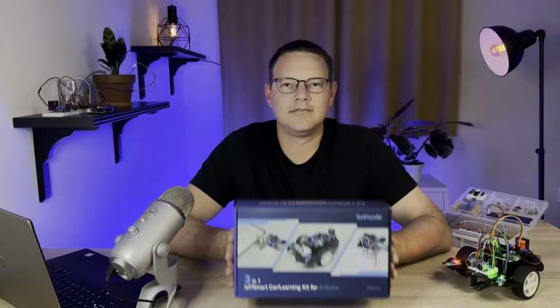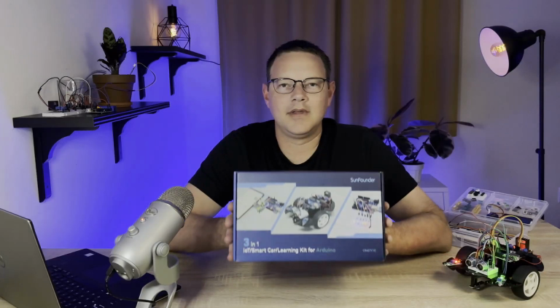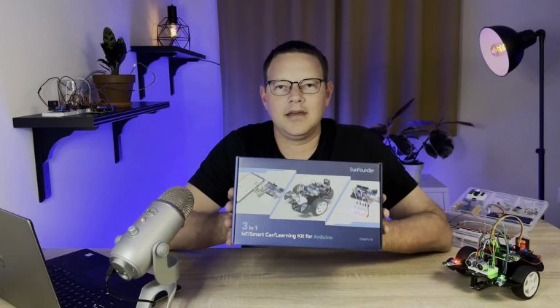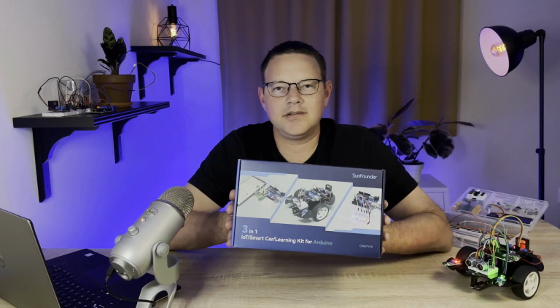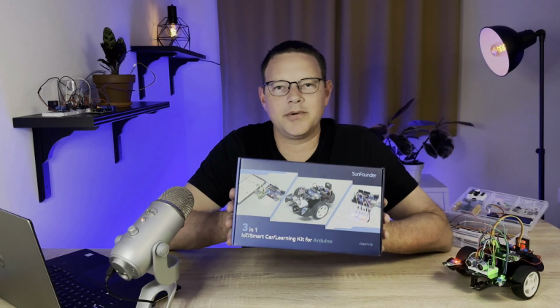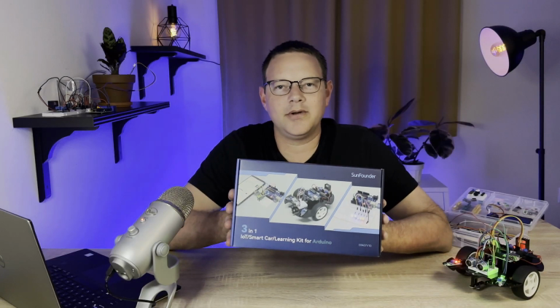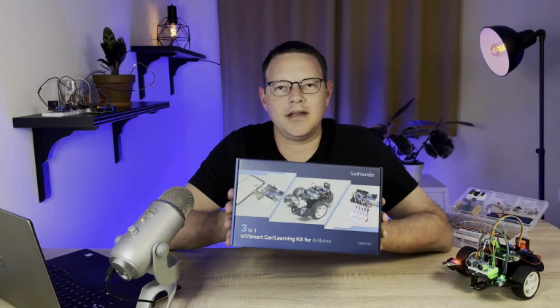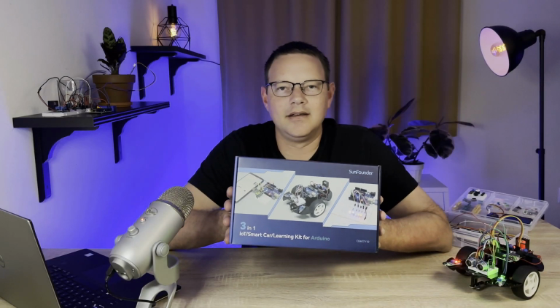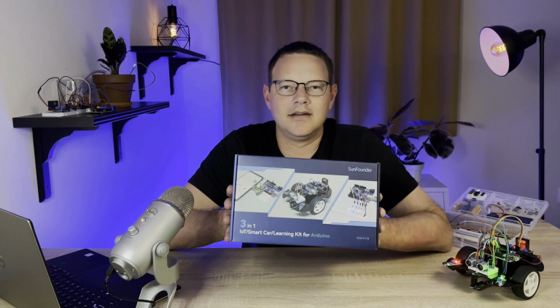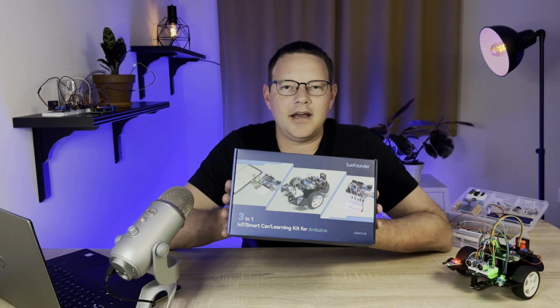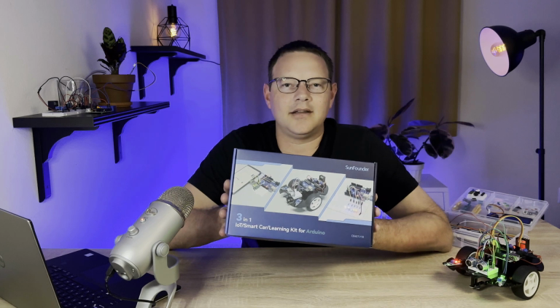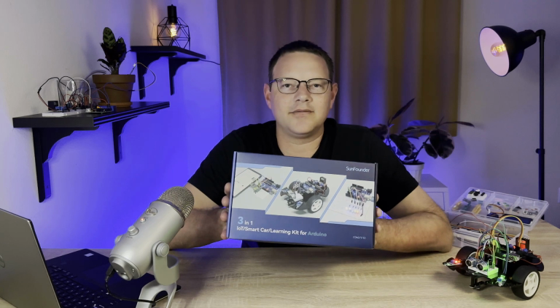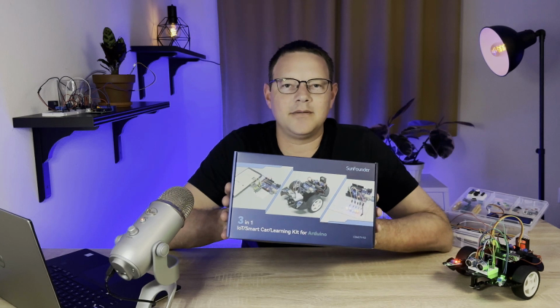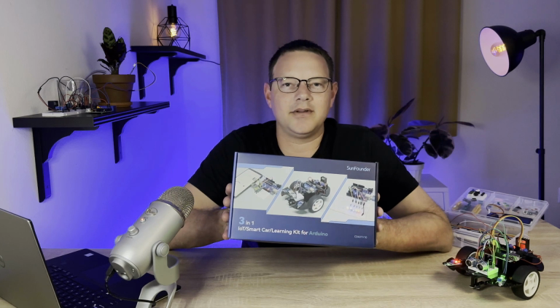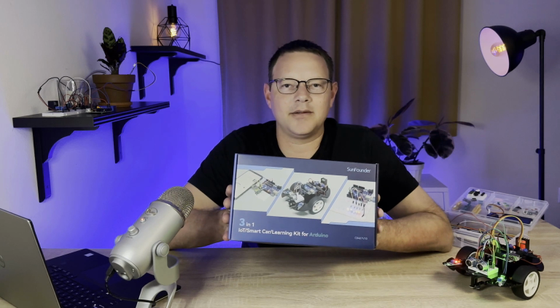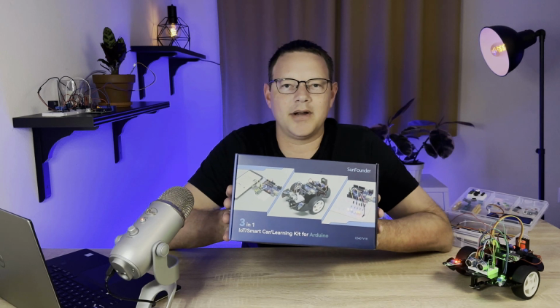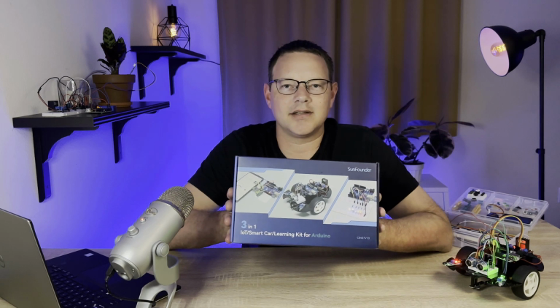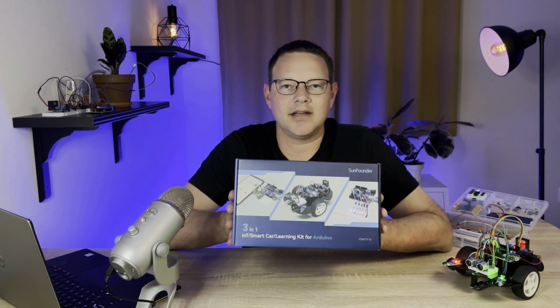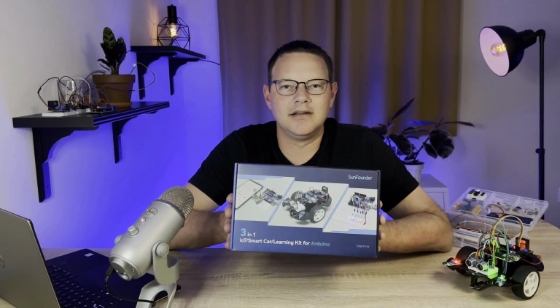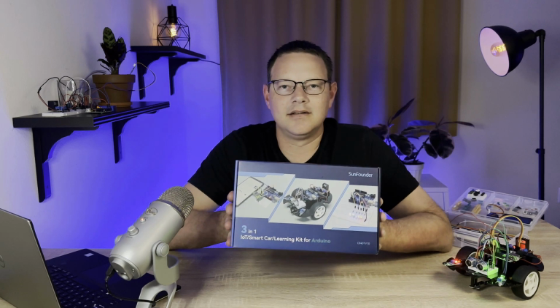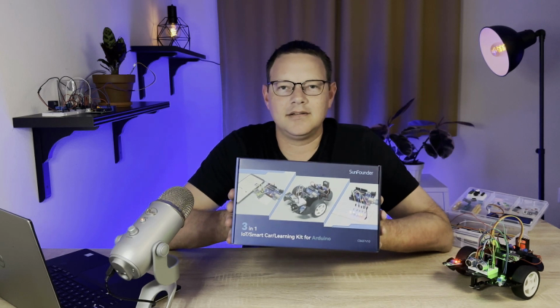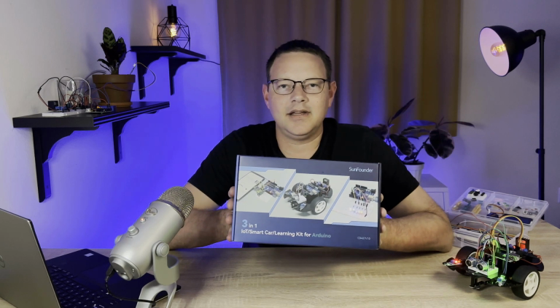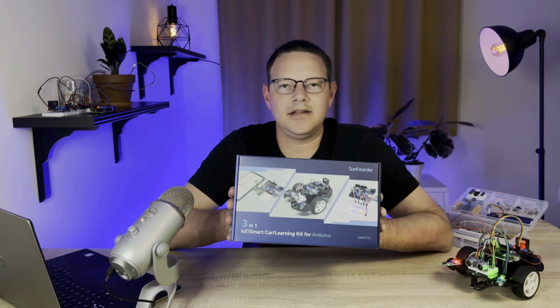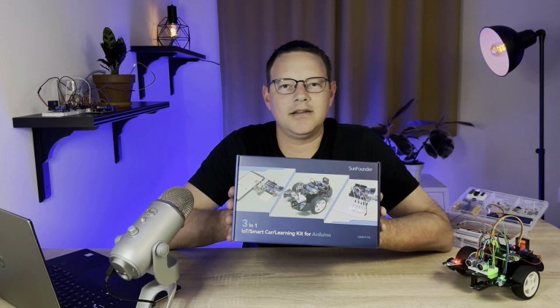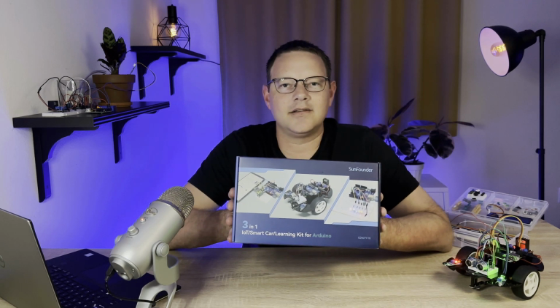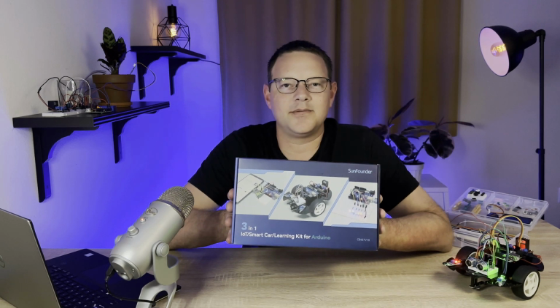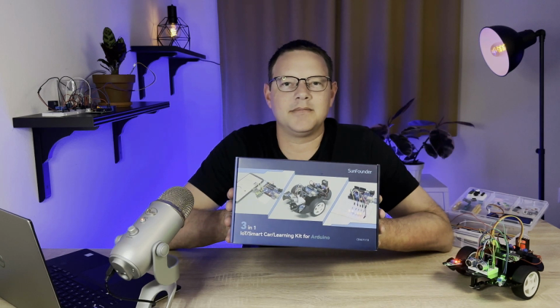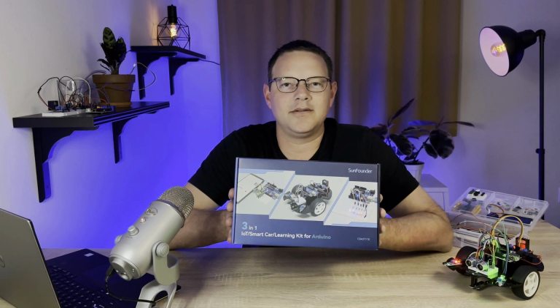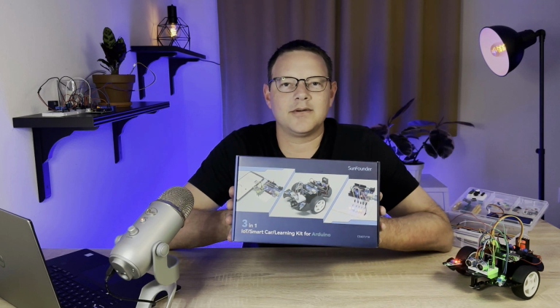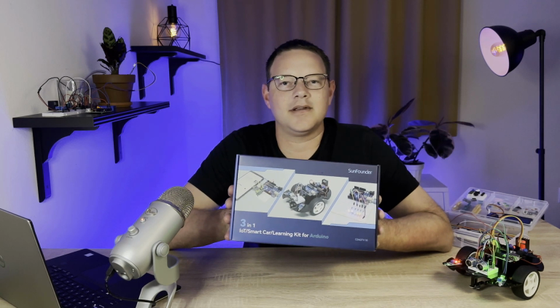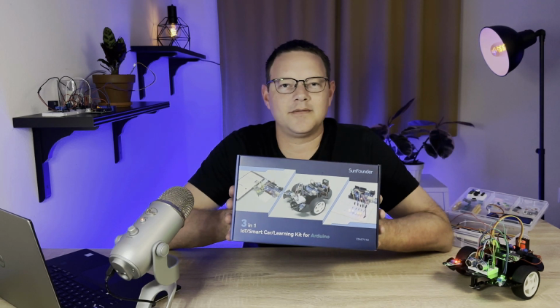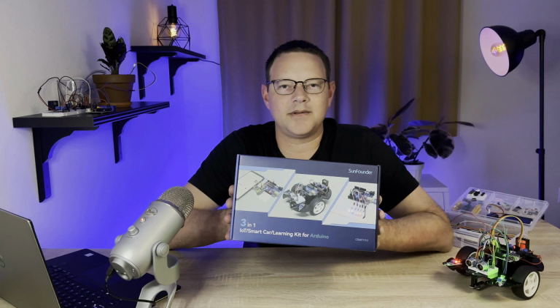It's a super cool kit and I had lots of fun building all the projects in it, so click the link in the description below to order the kit from SunFounder.